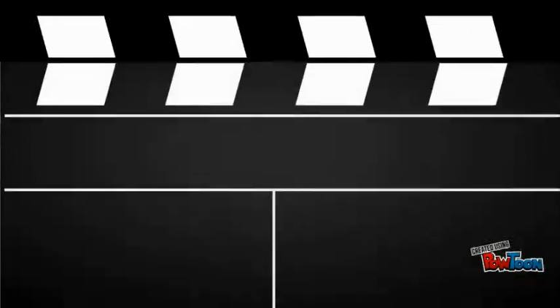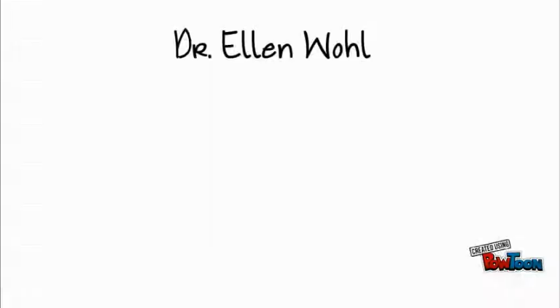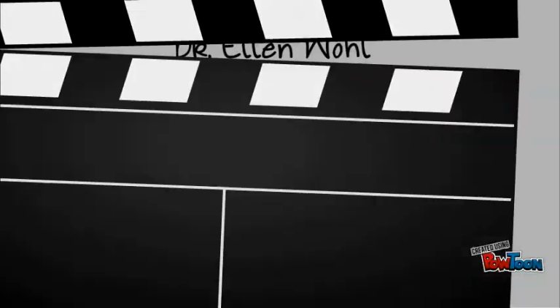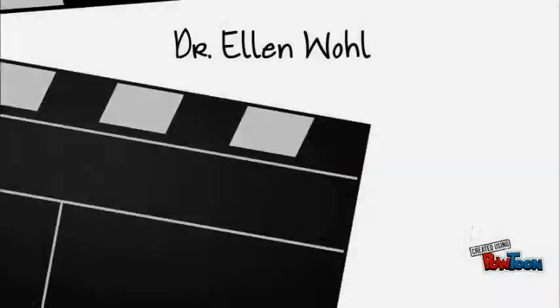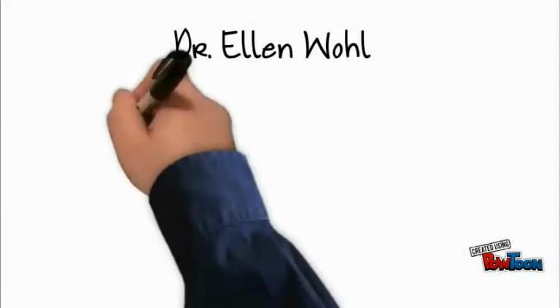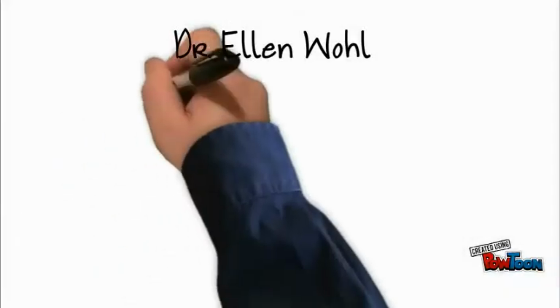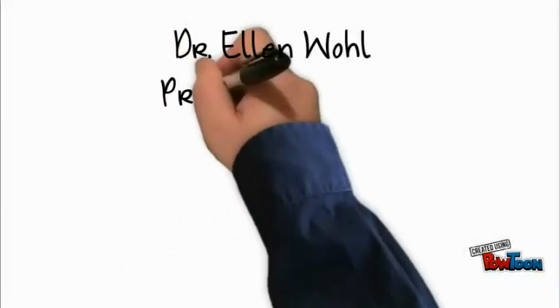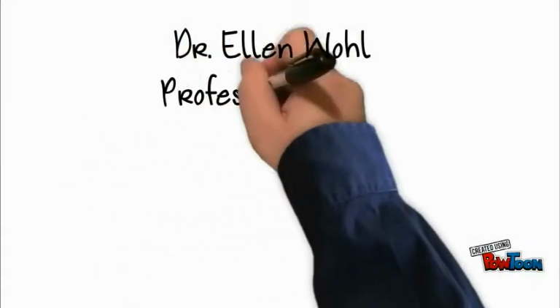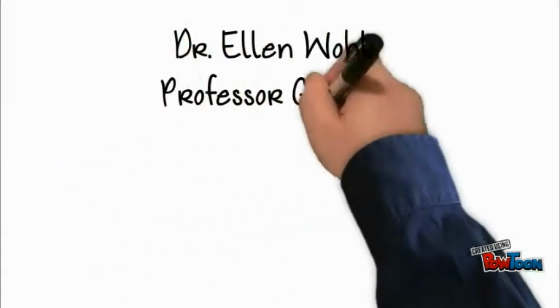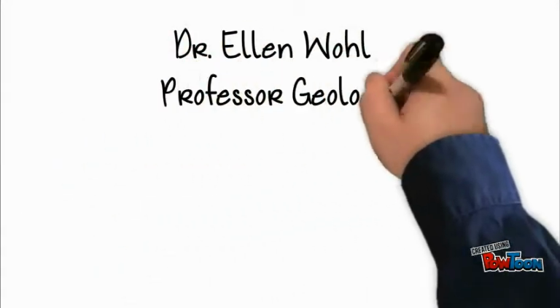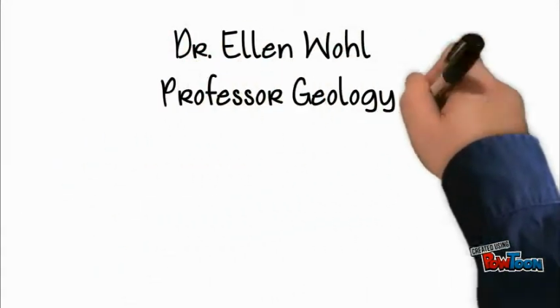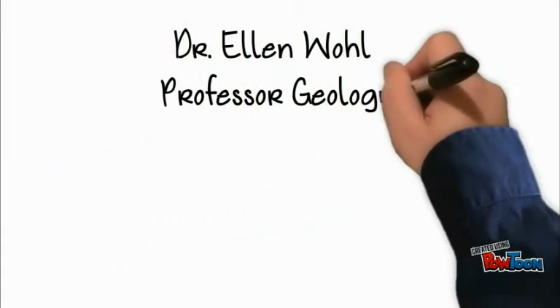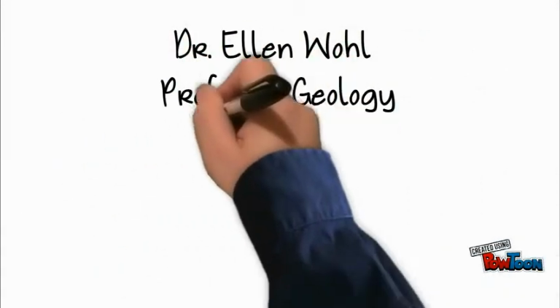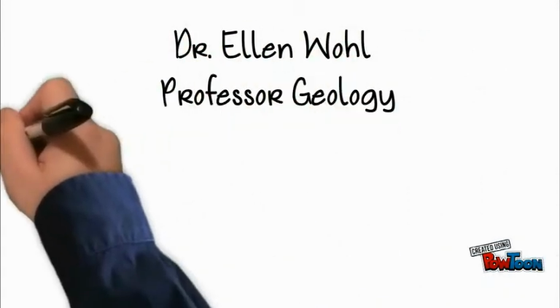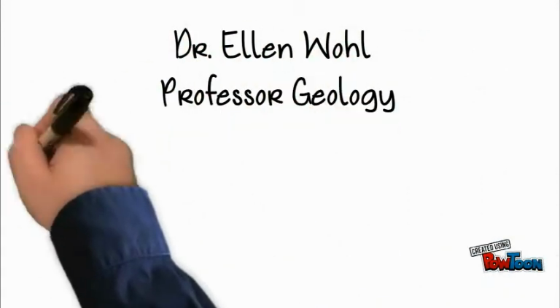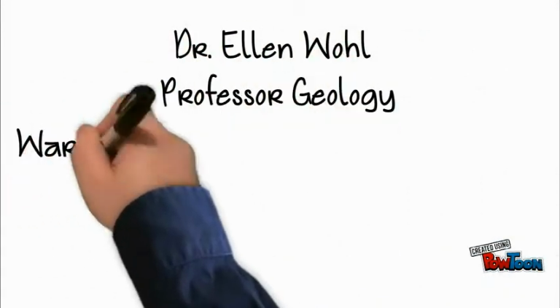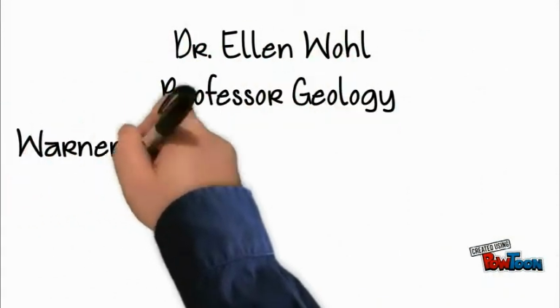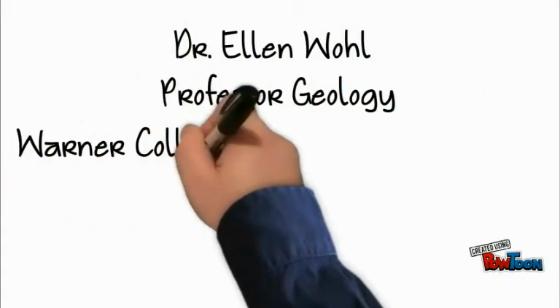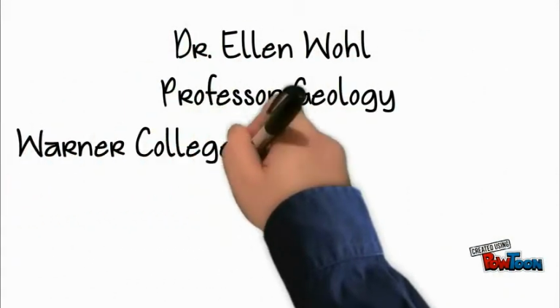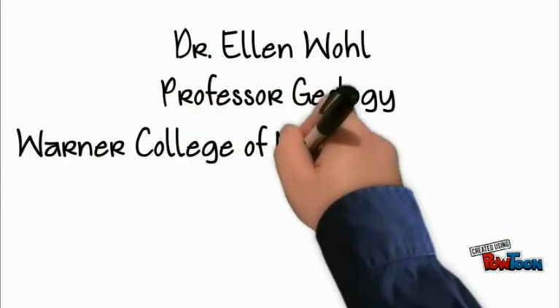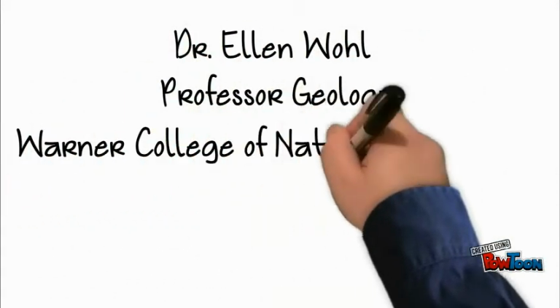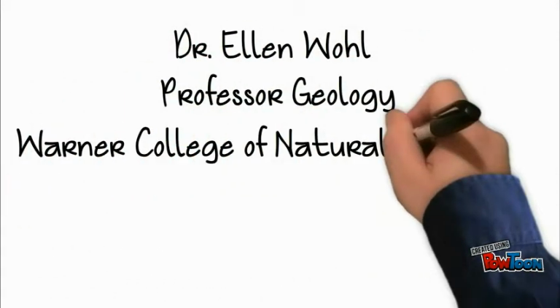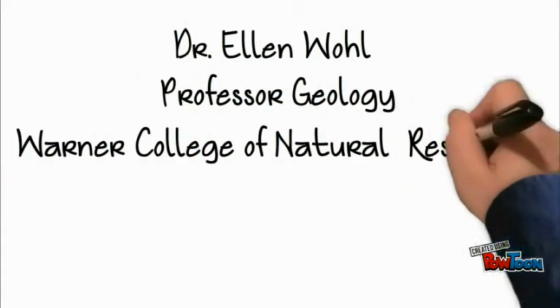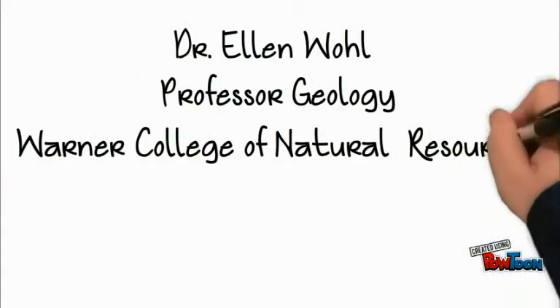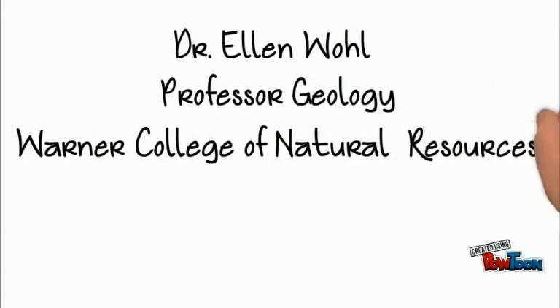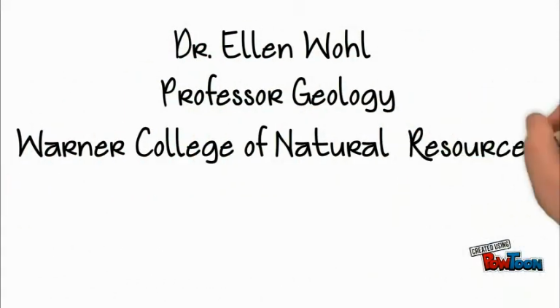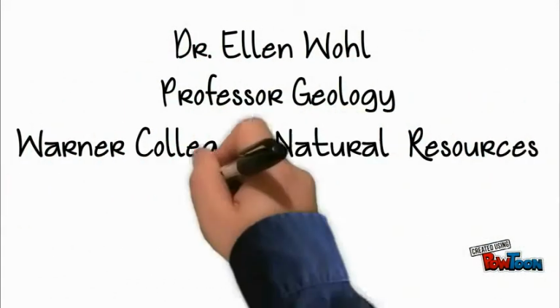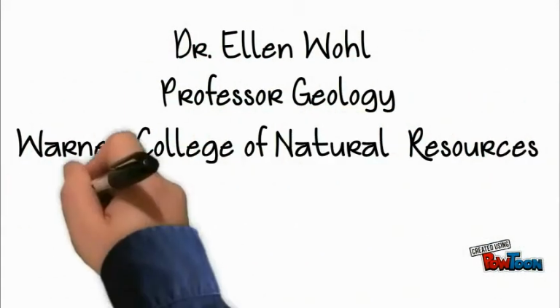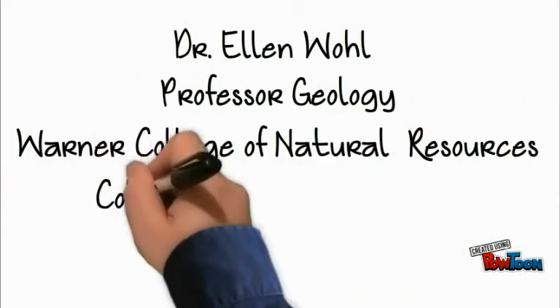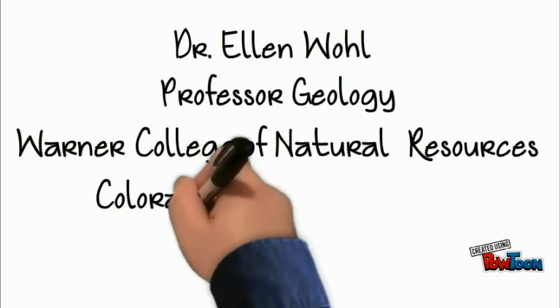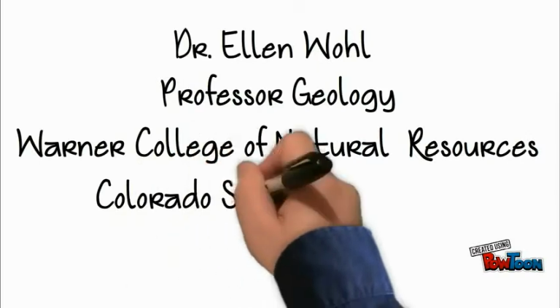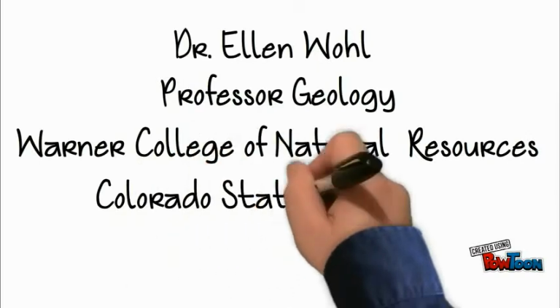Ellen Wolfe, professor of geology at Warner College of Natural Resources at Colorado State University.